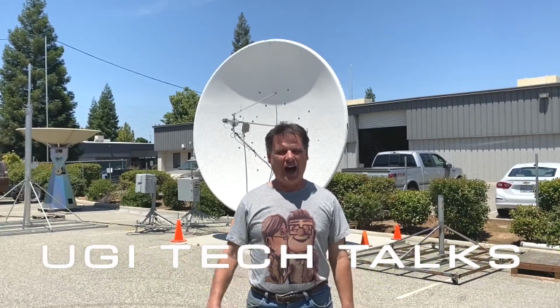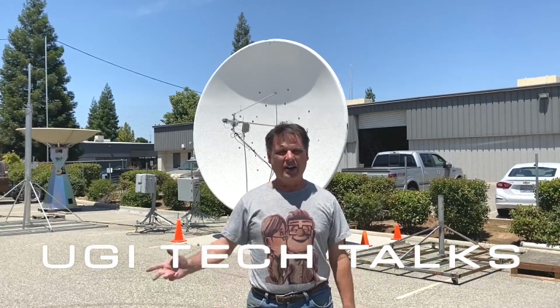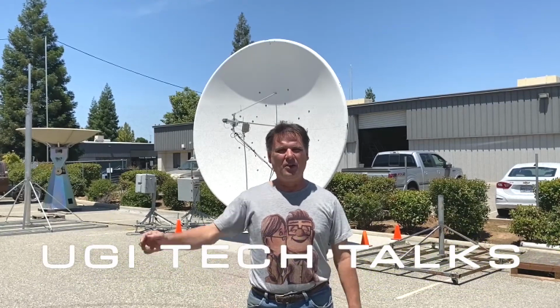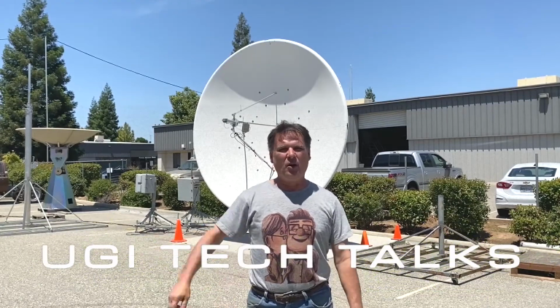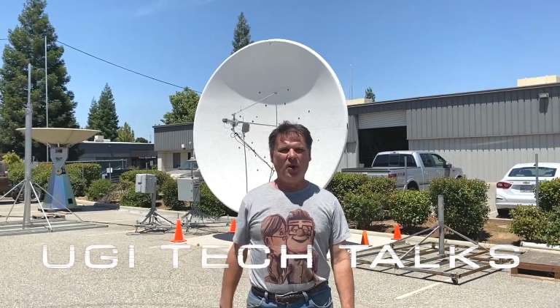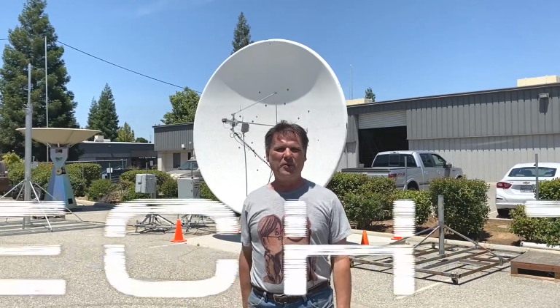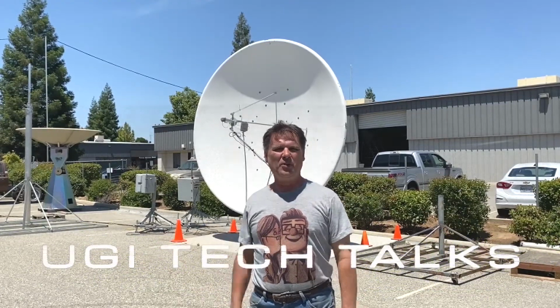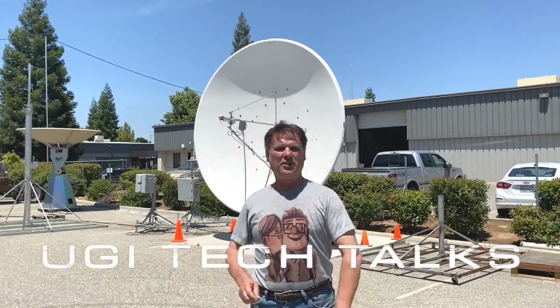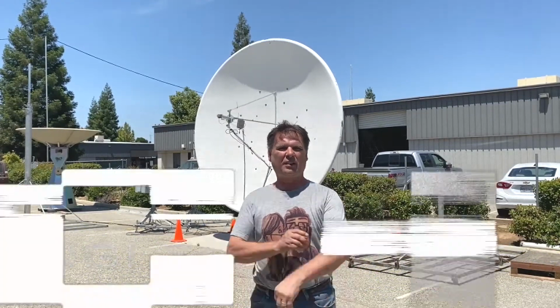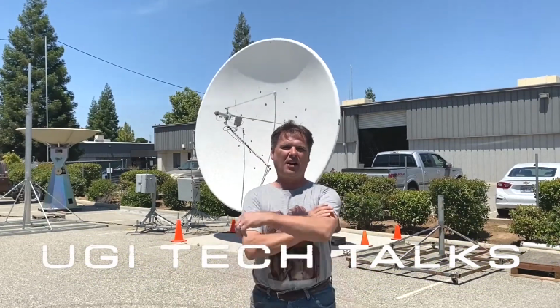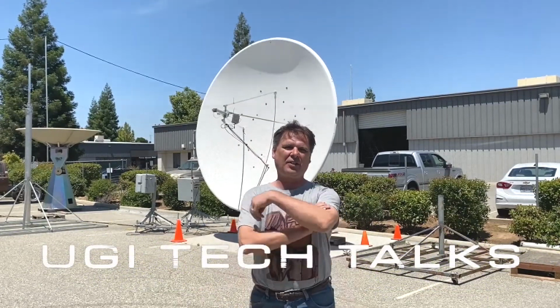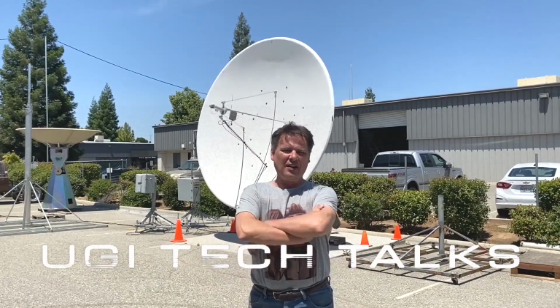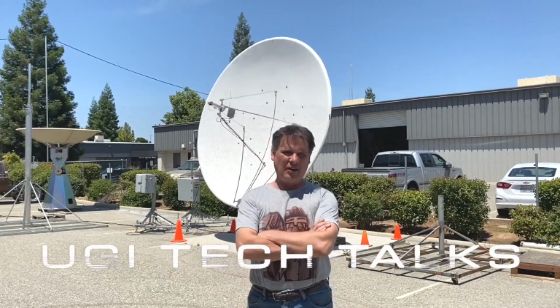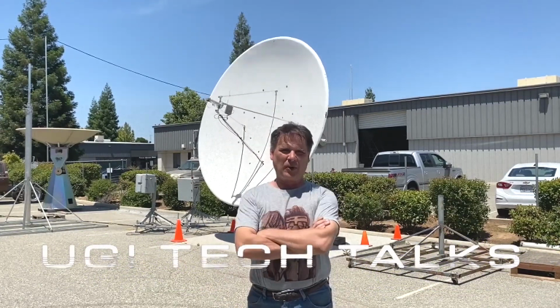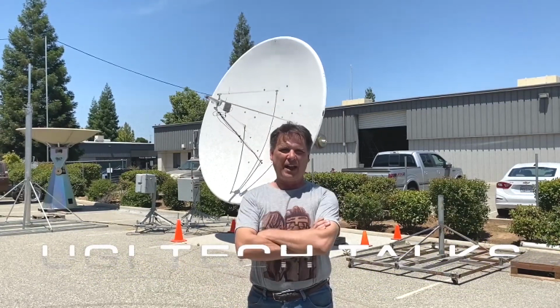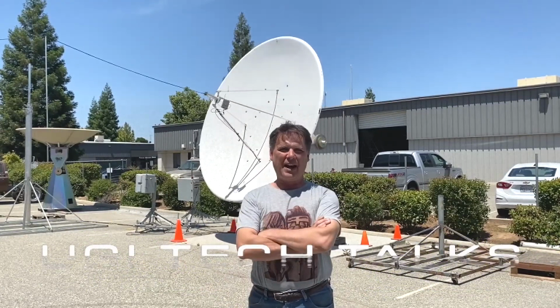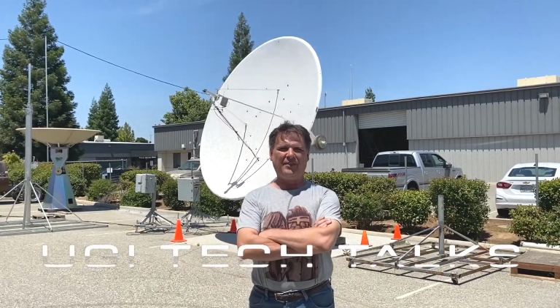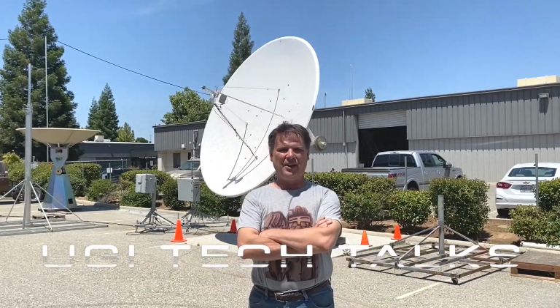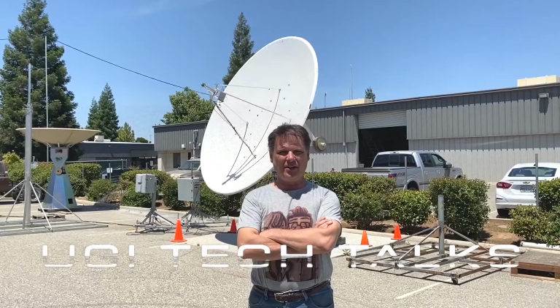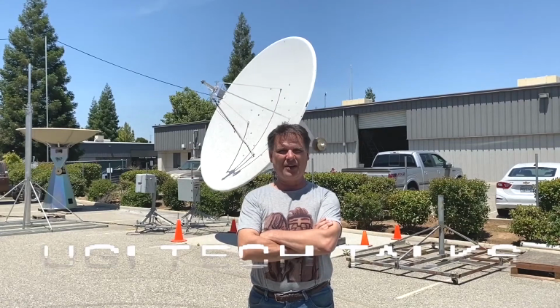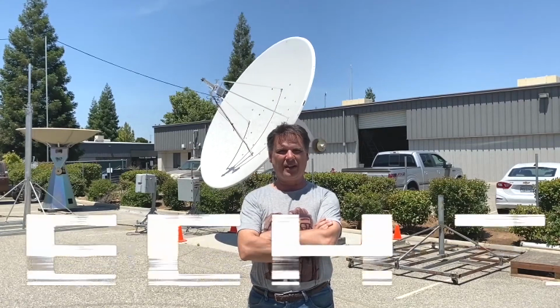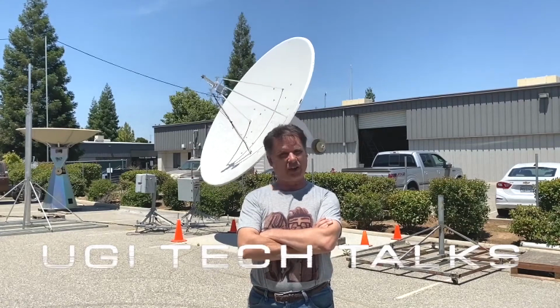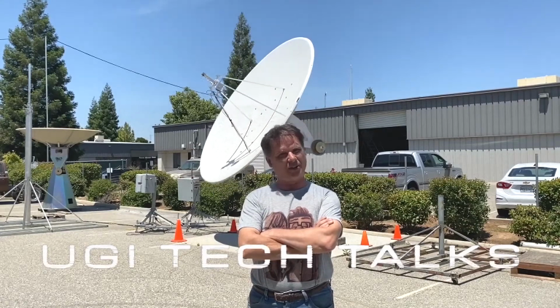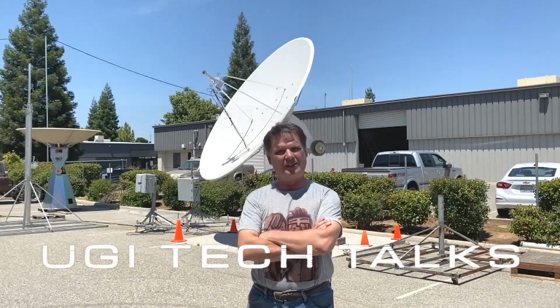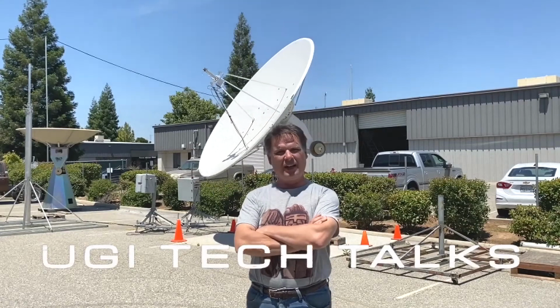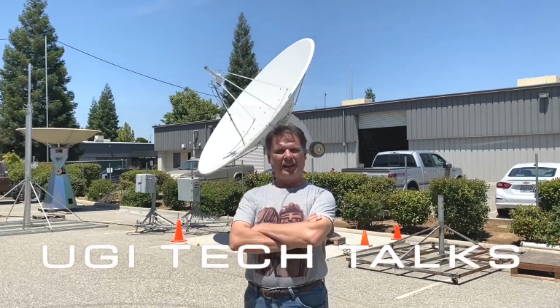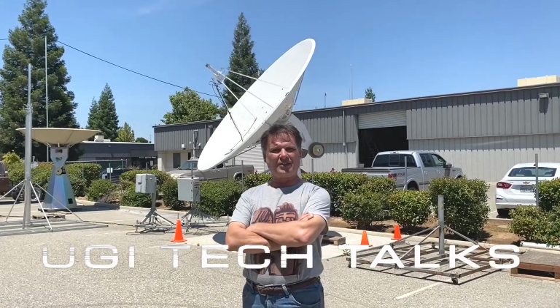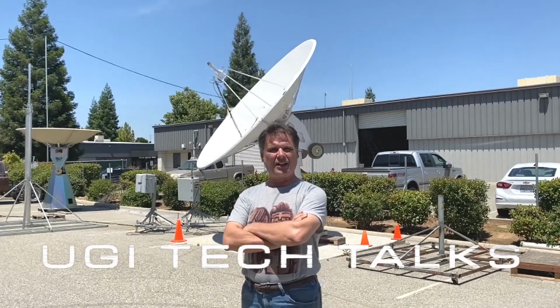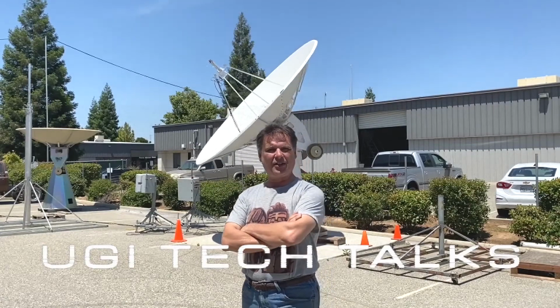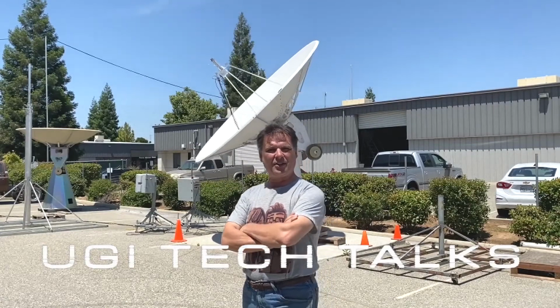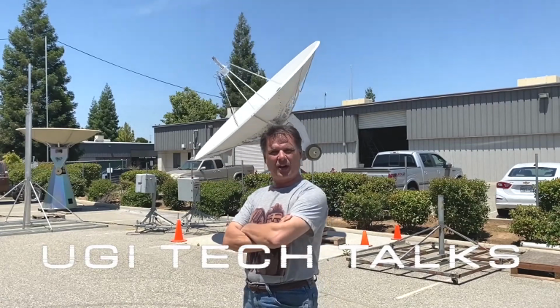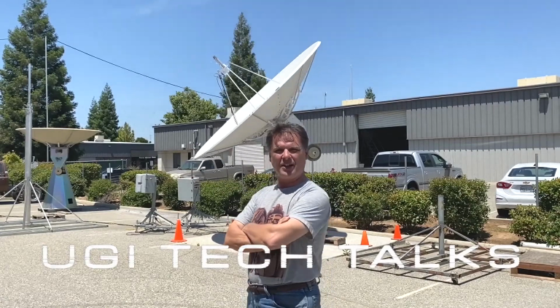Howdy! Welcome to Uki's Tech Talks. I'm glad to have you here, so let's get to it, shall we?